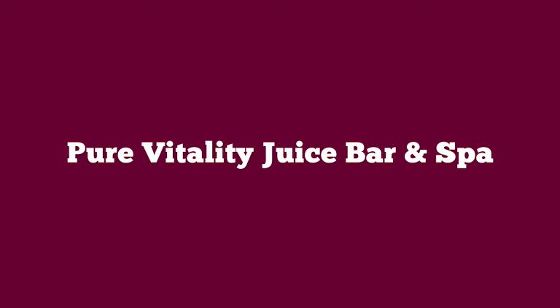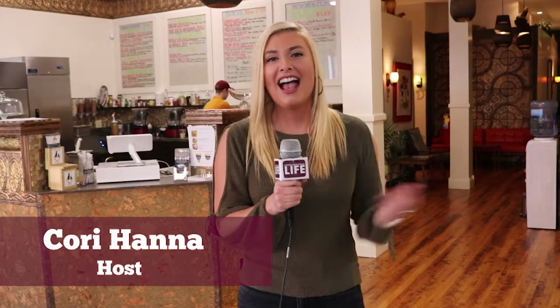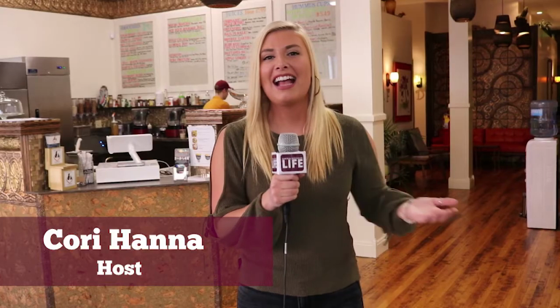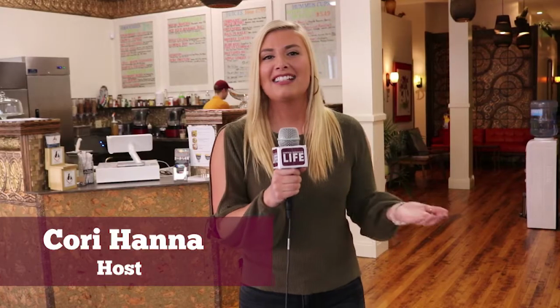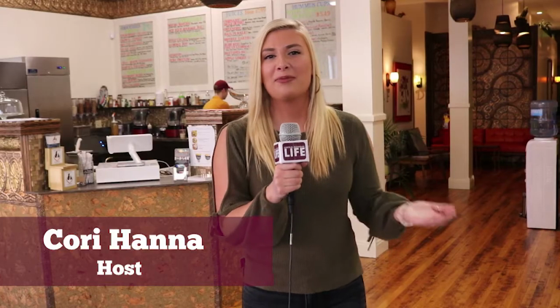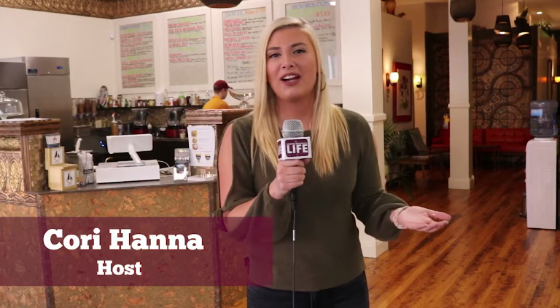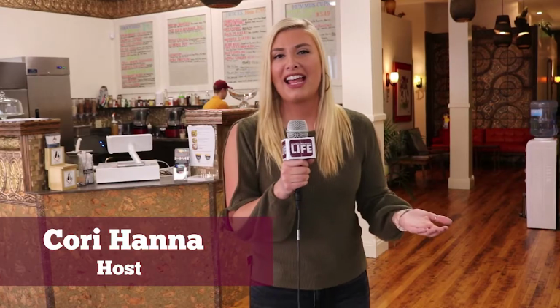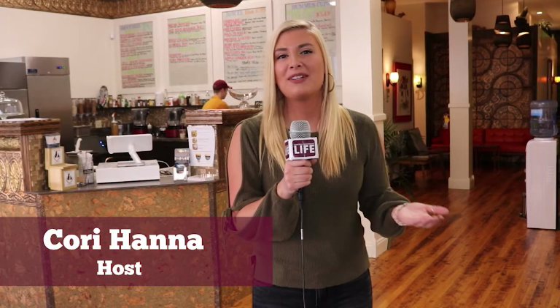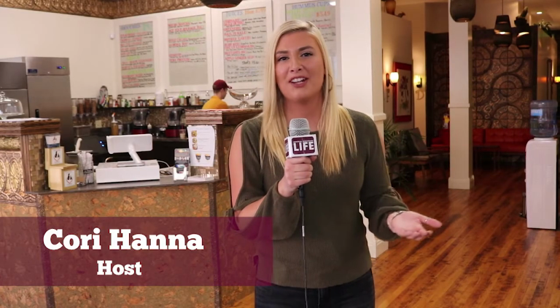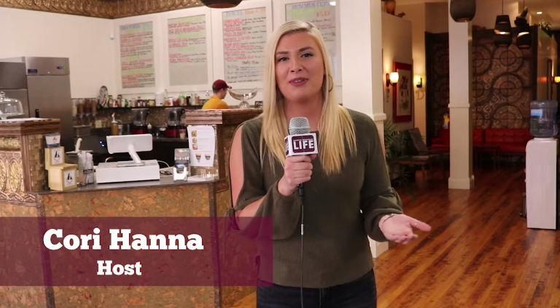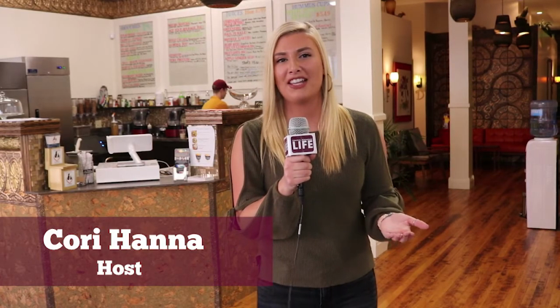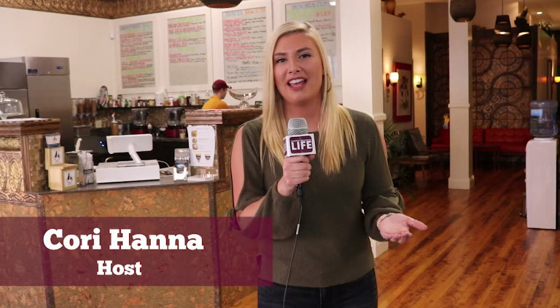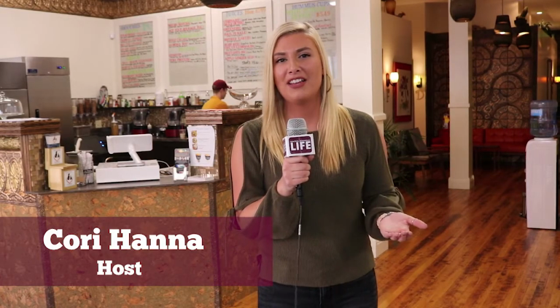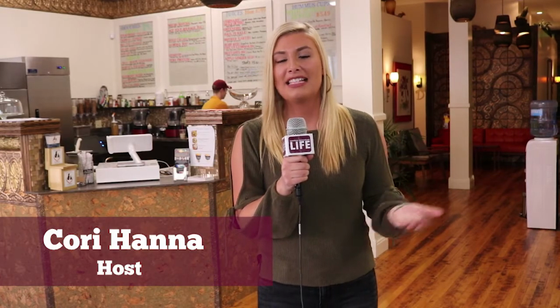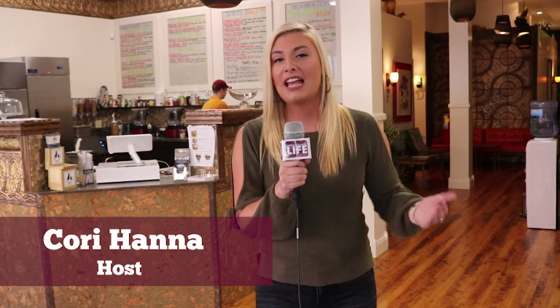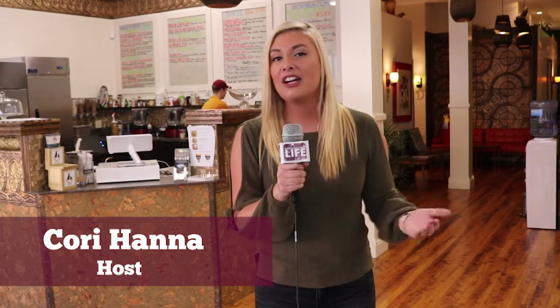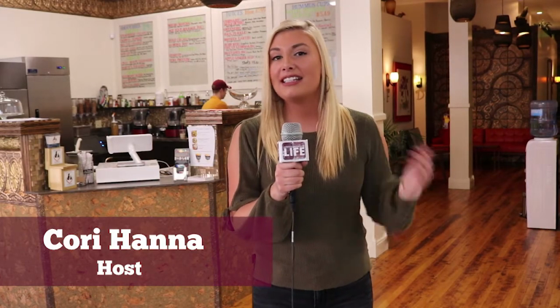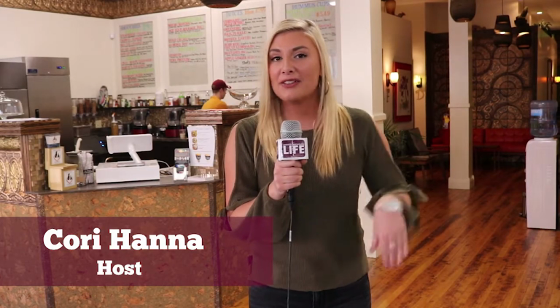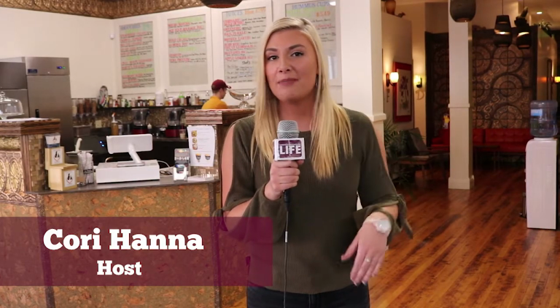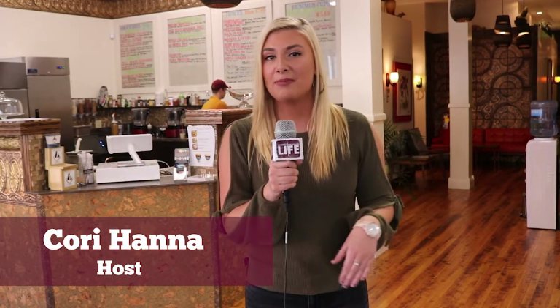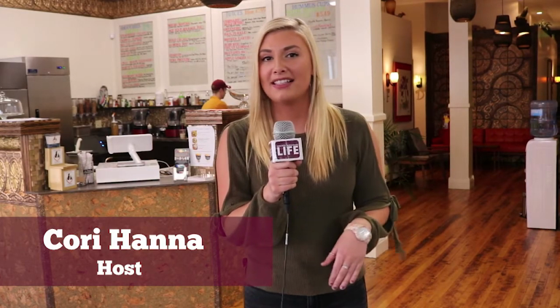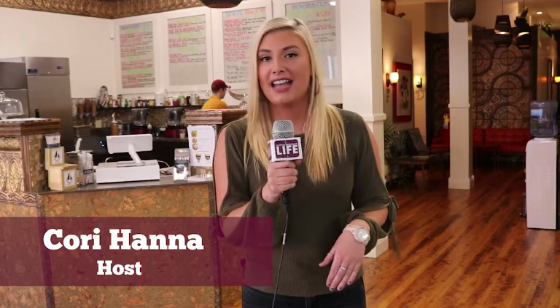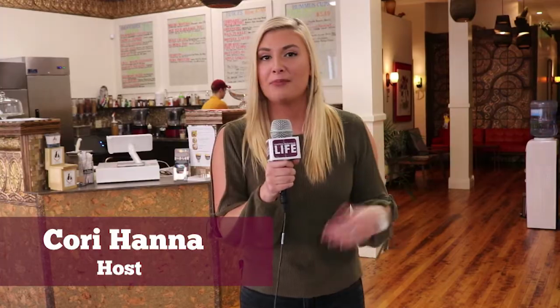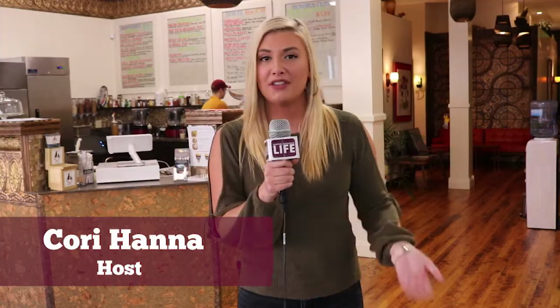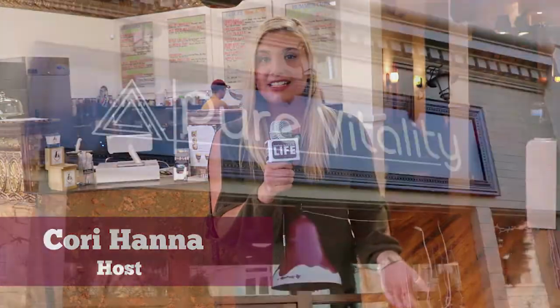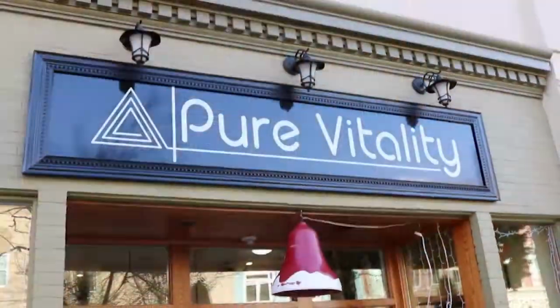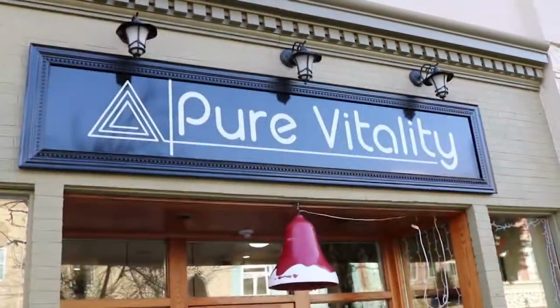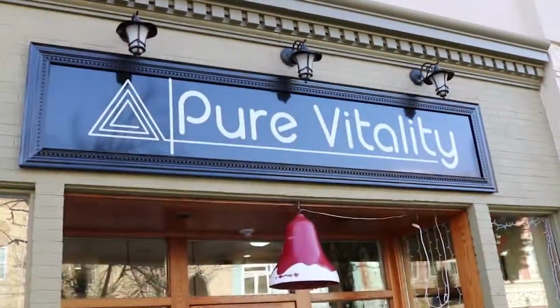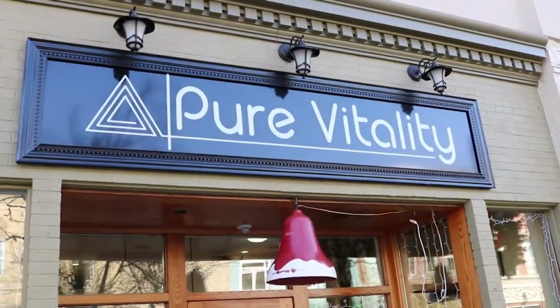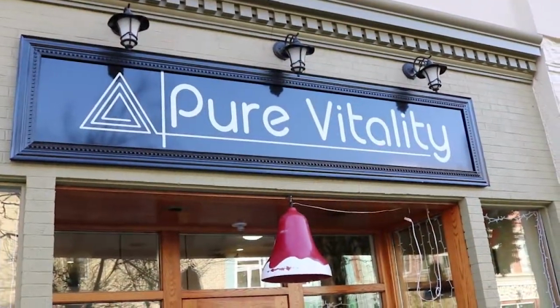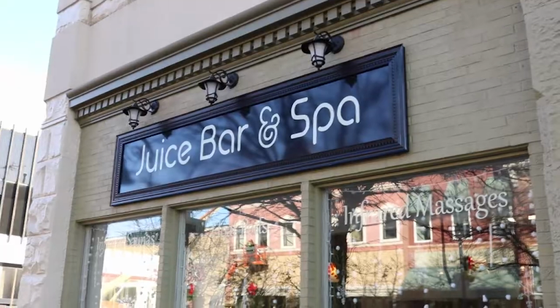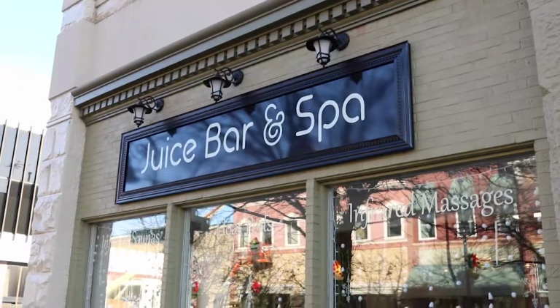Hi guys, I'm Corey Hanna with Central Michigan Life. Today we are in downtown Mount Pleasant at Pure Vitality Juice Bar and Spa.